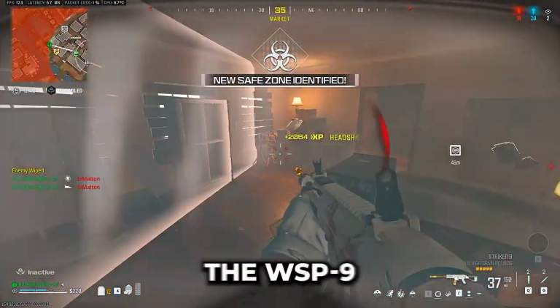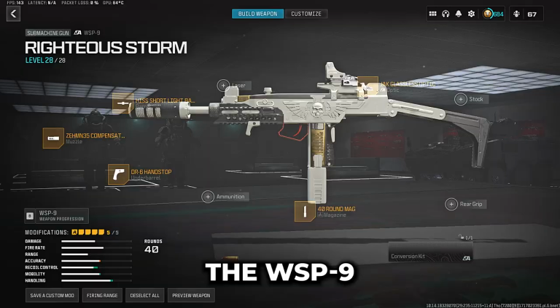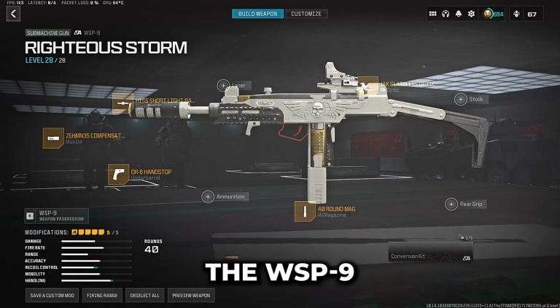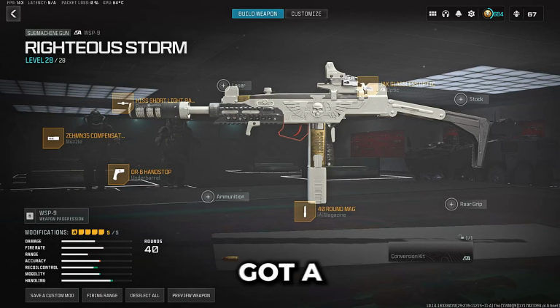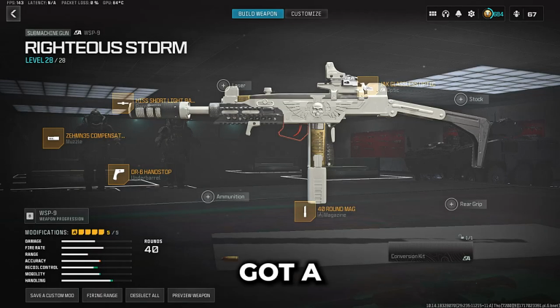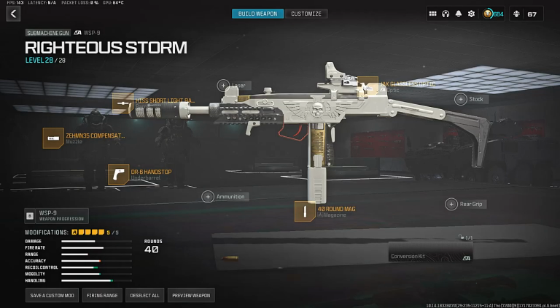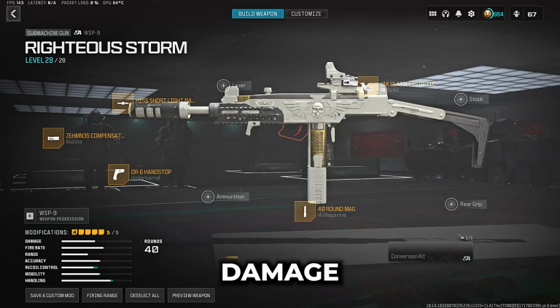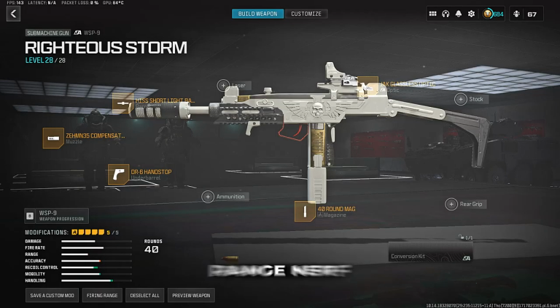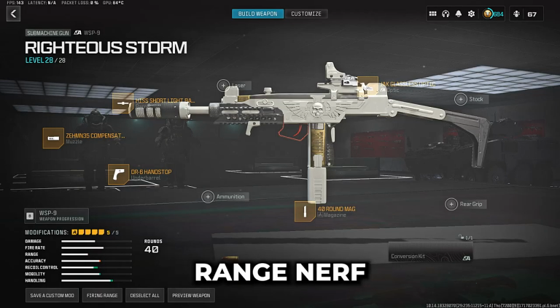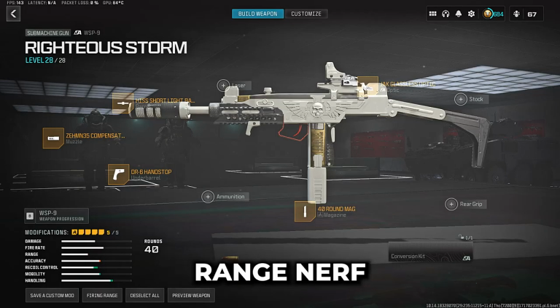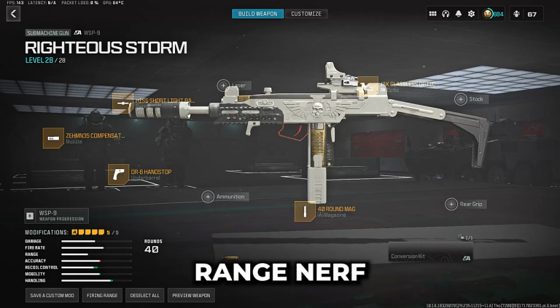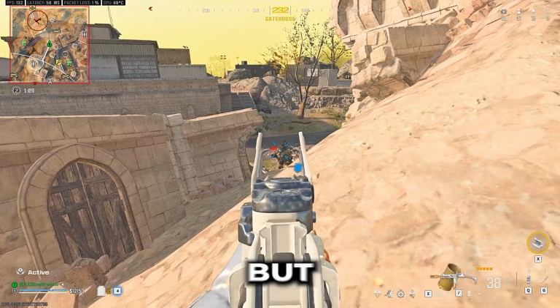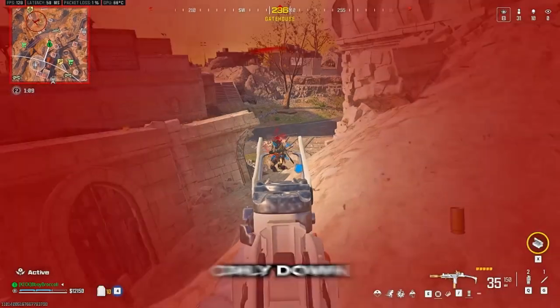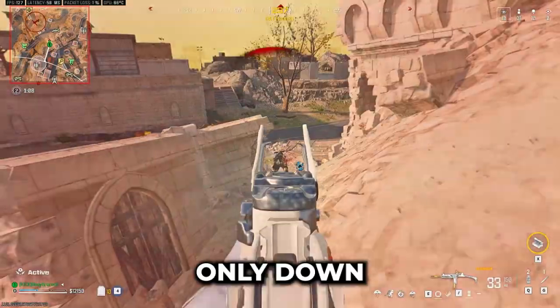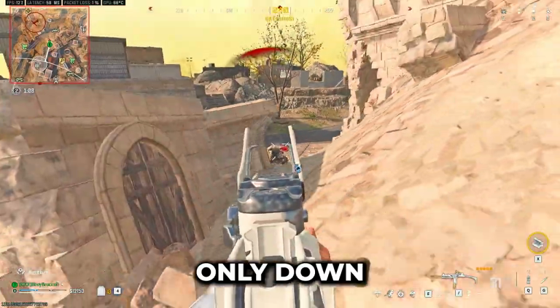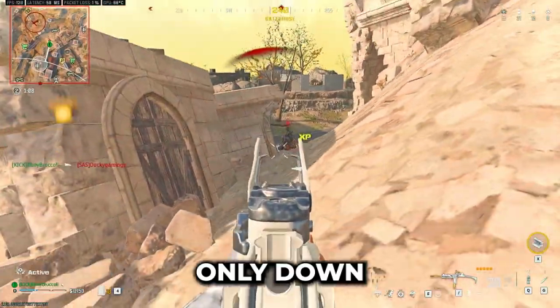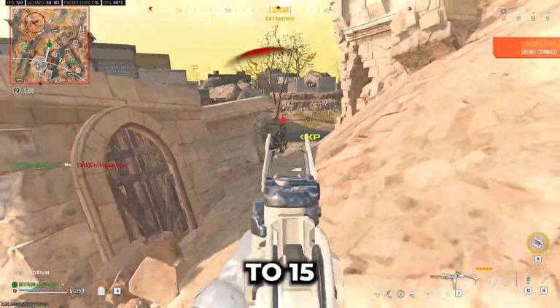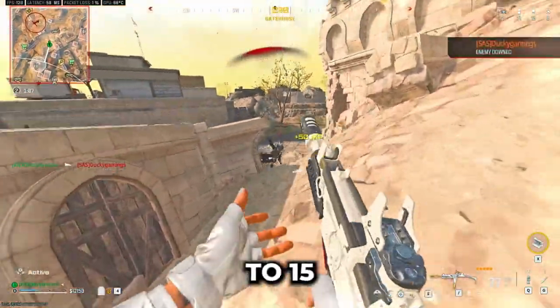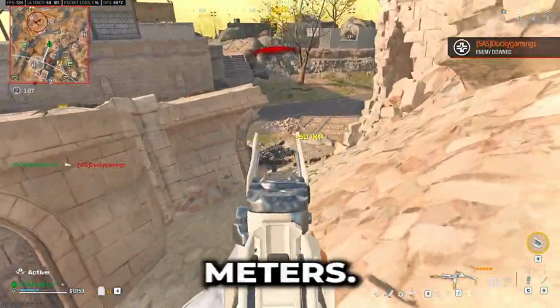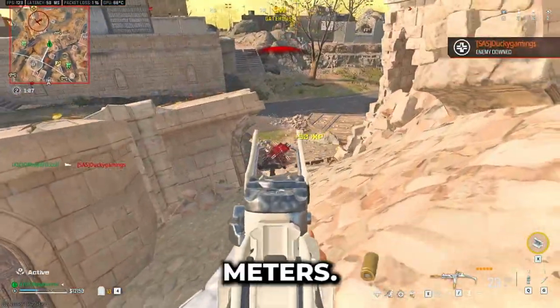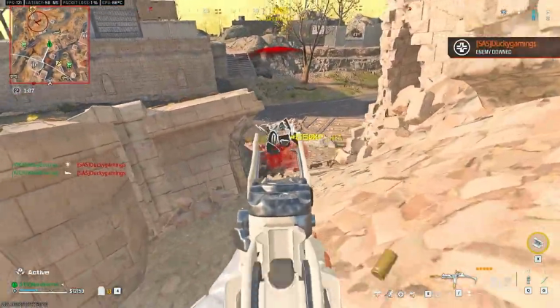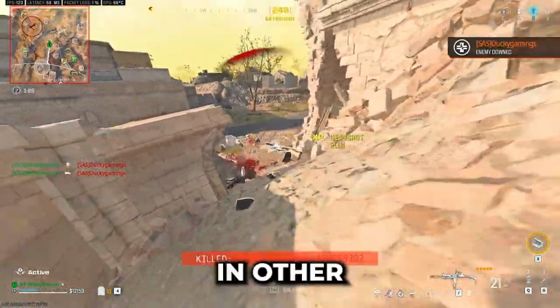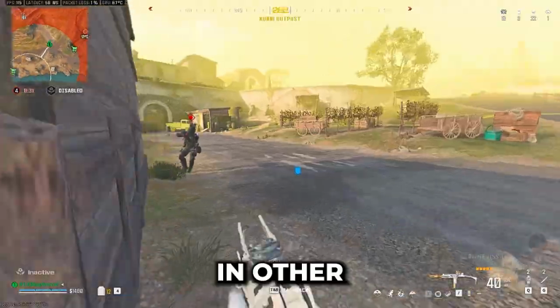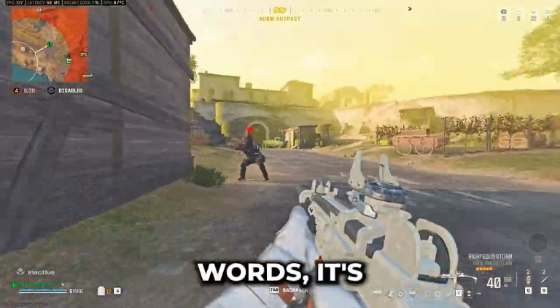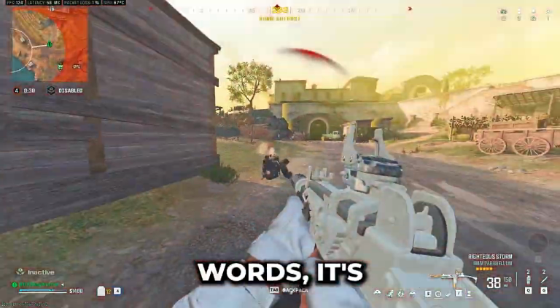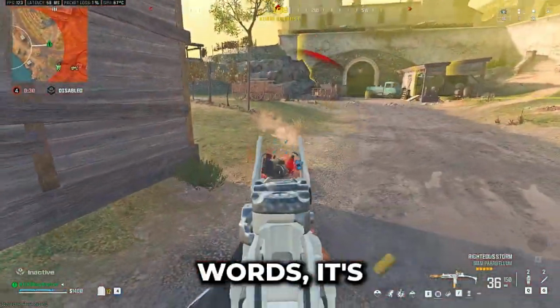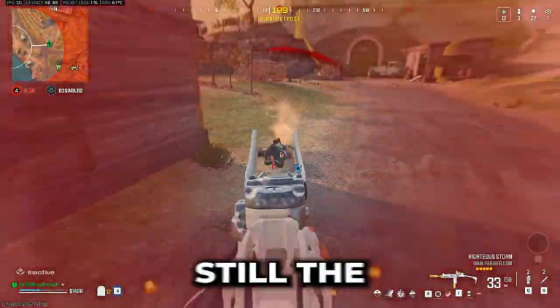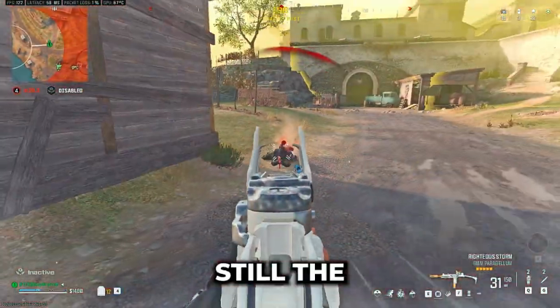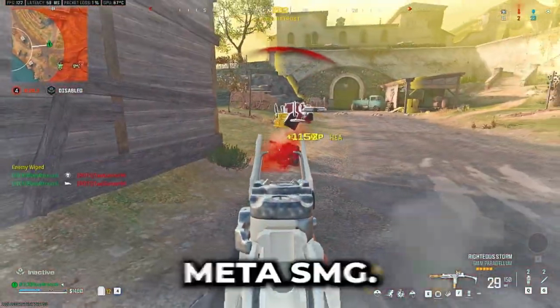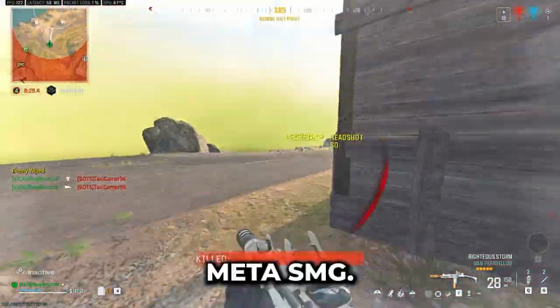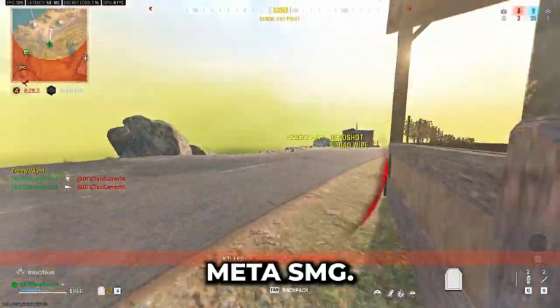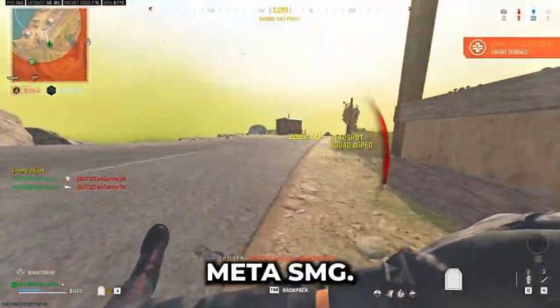The WSP 9 got a damage range nerf, but only down to 15 meters. In other words, it's still the meta SMG.